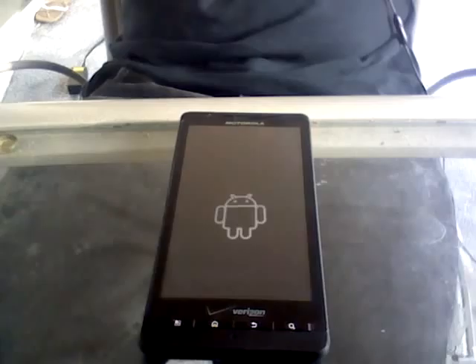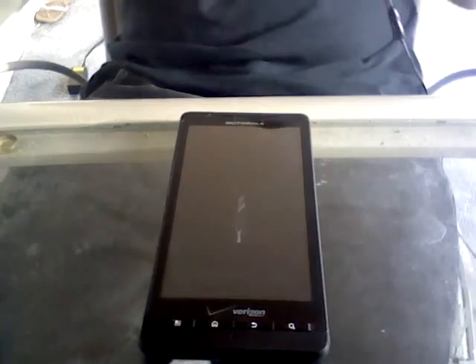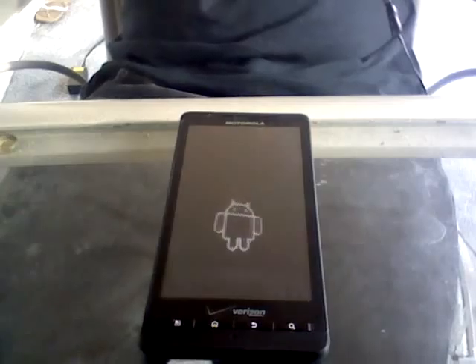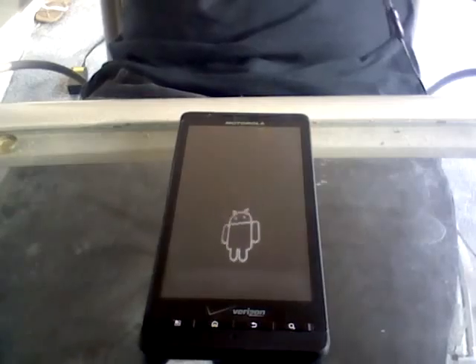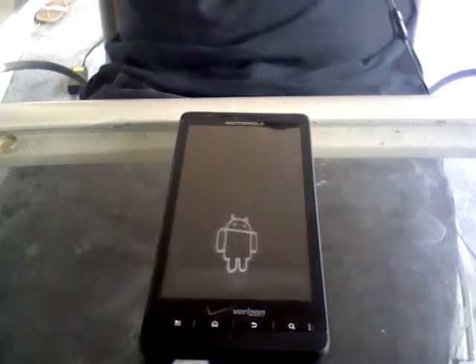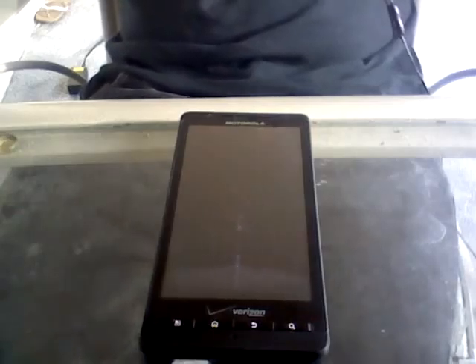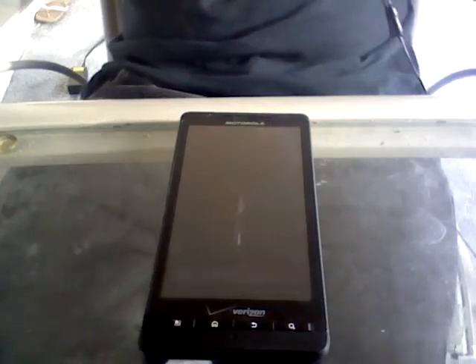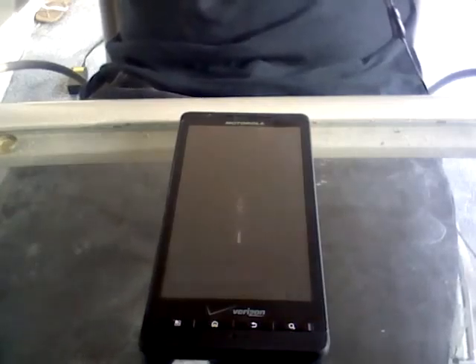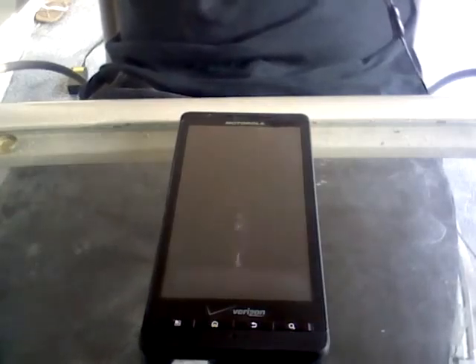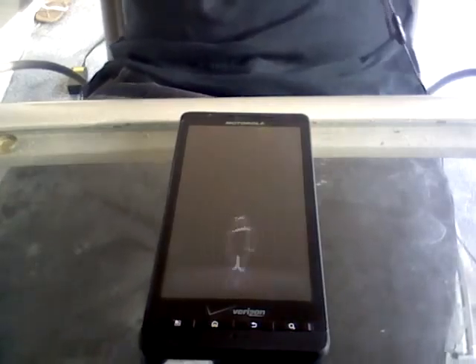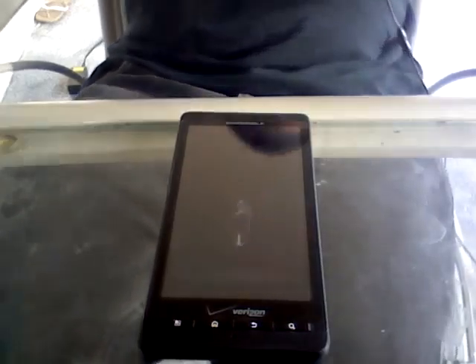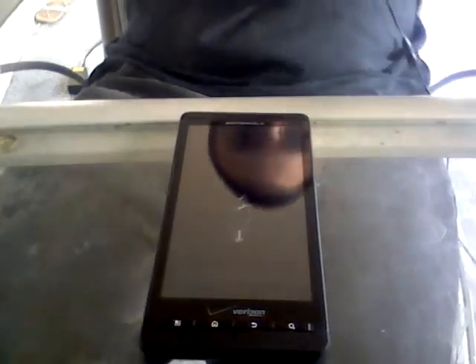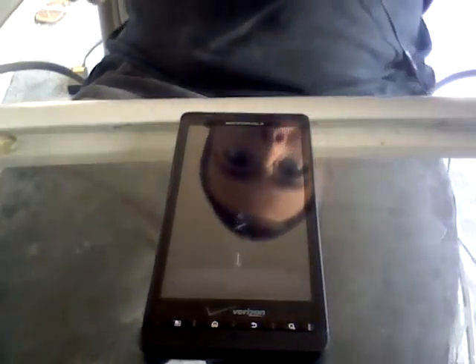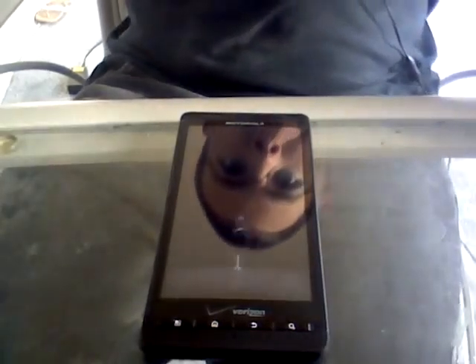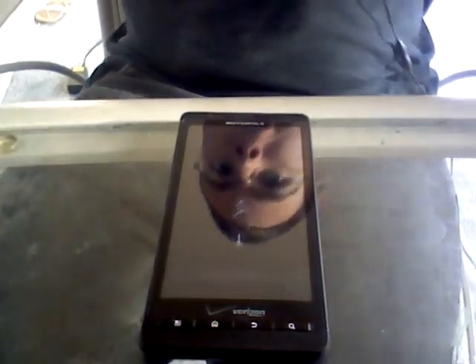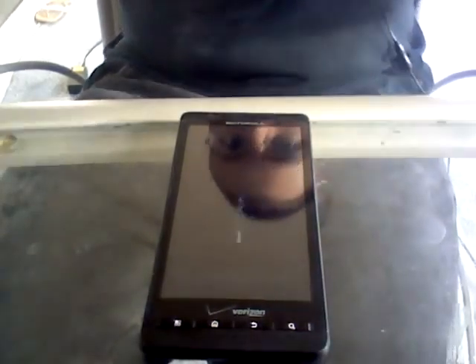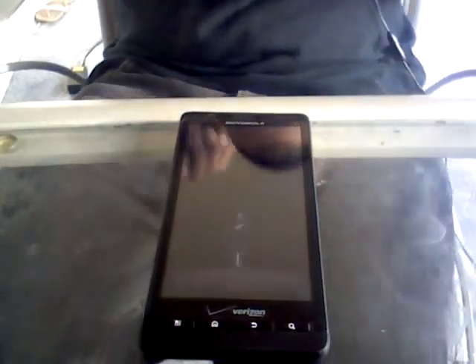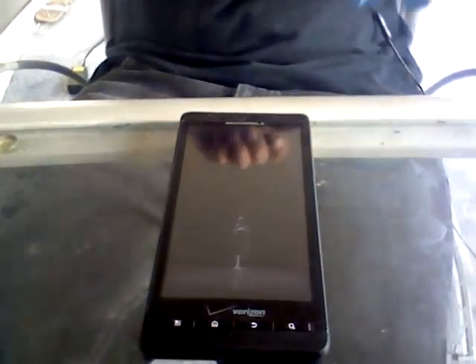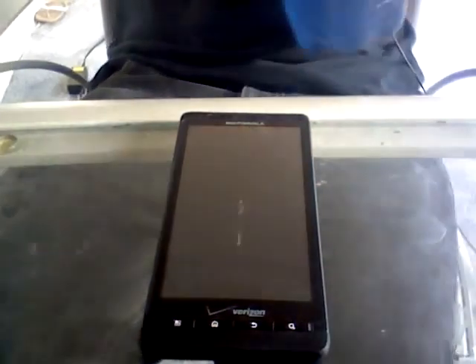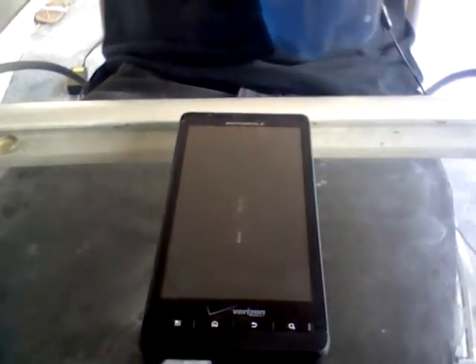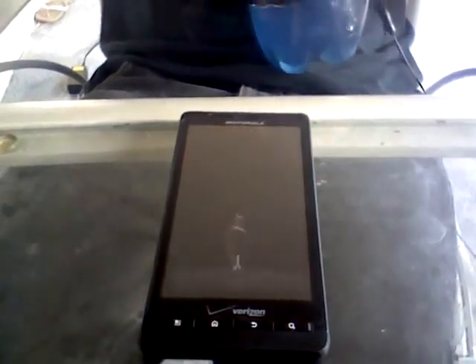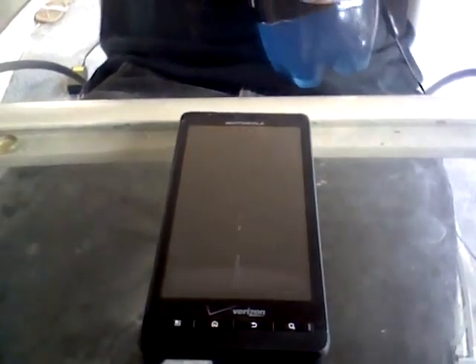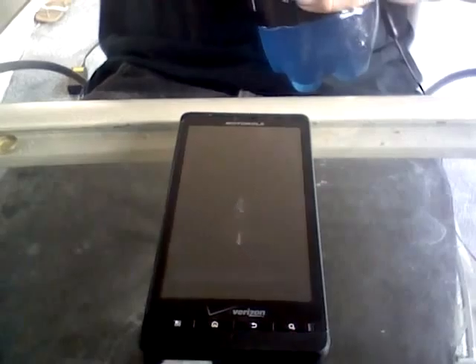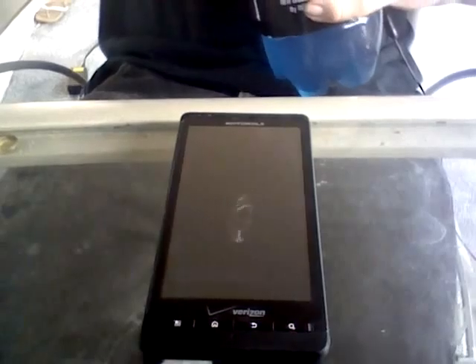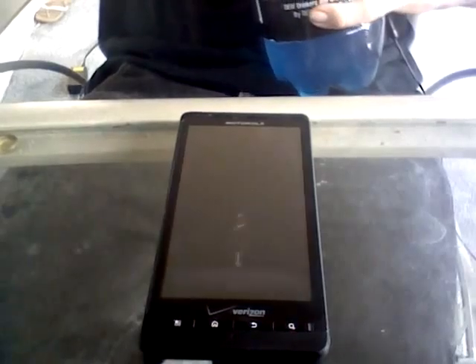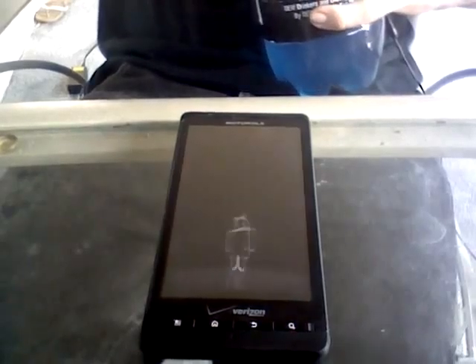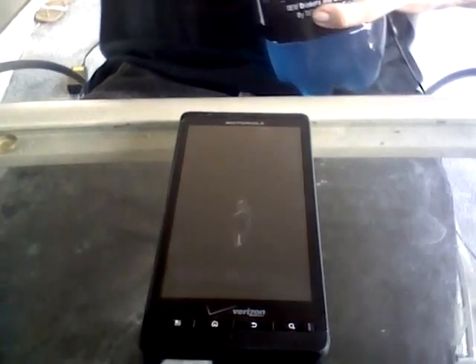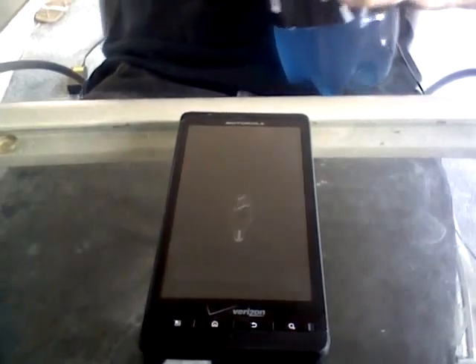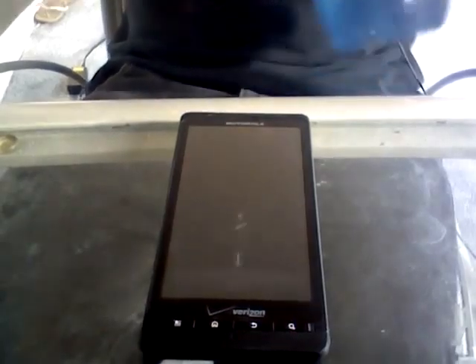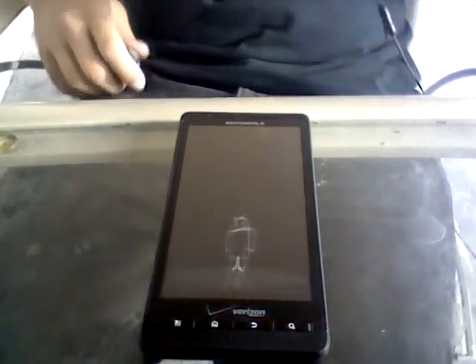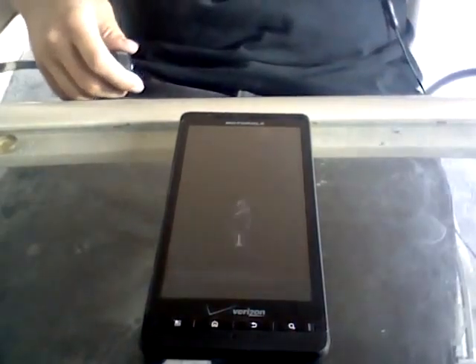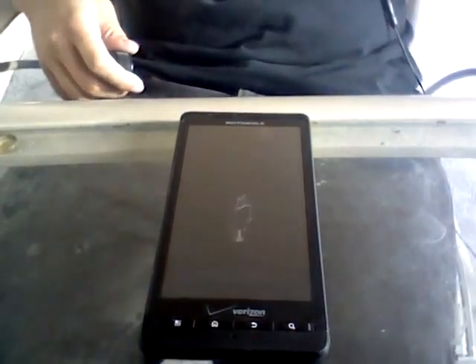There we go — a little bouncing, spinning Android there. Very nice one. Let me take a drink of warm Mountain Dew.